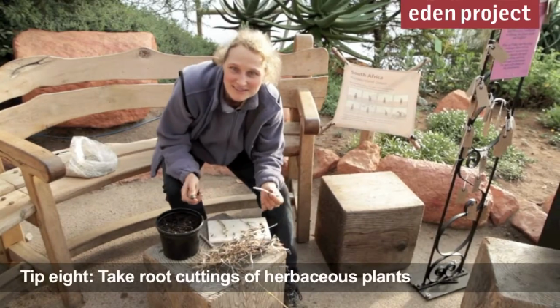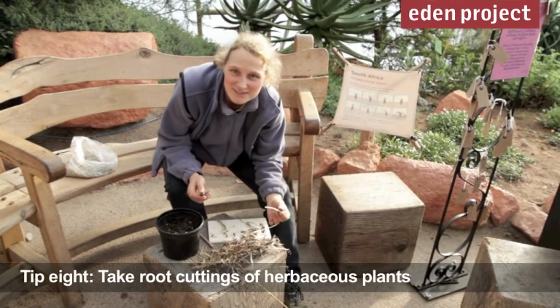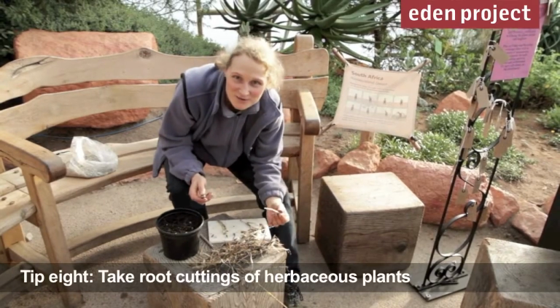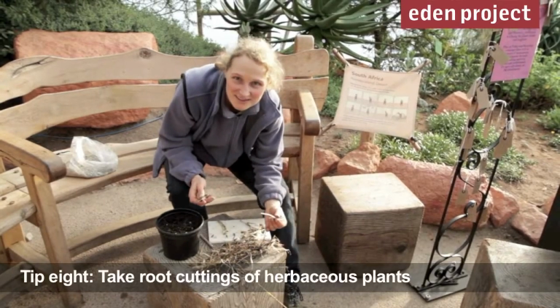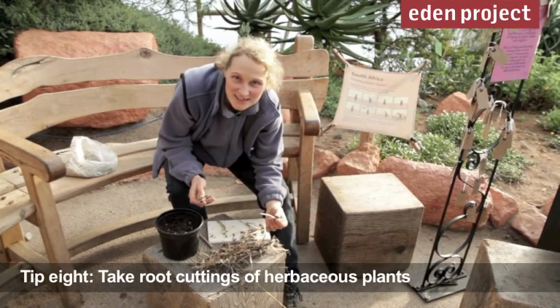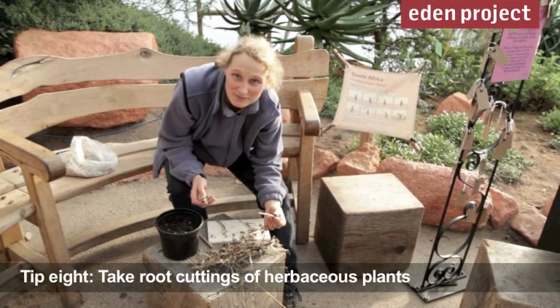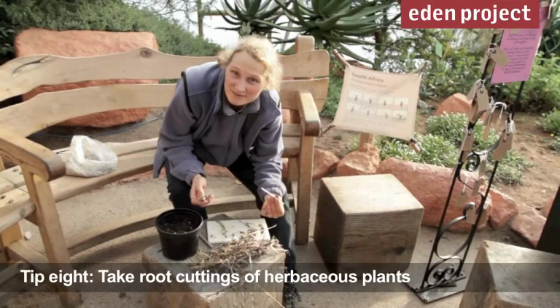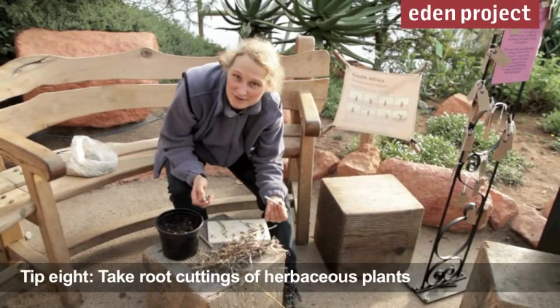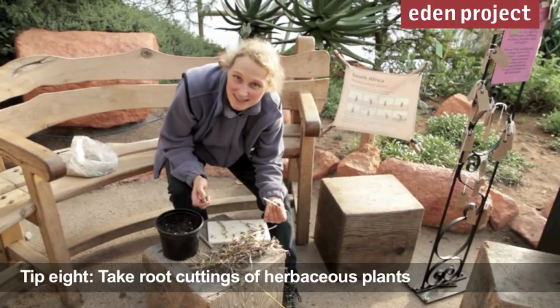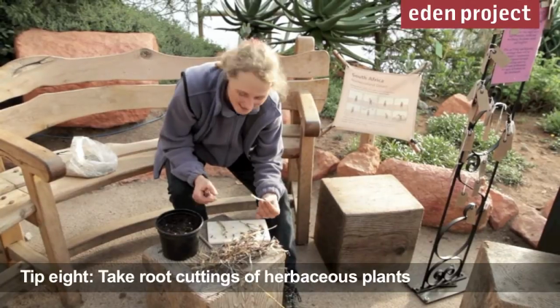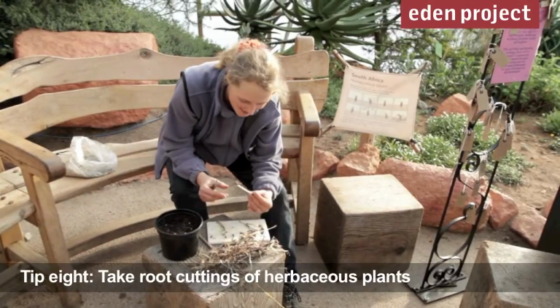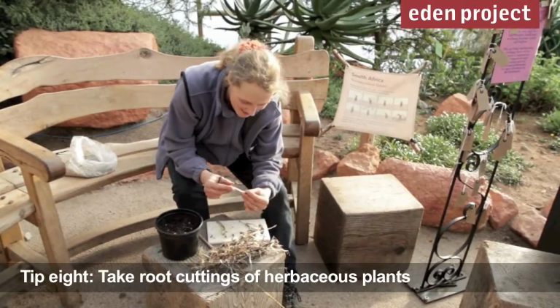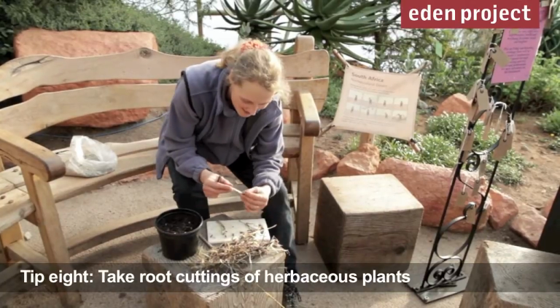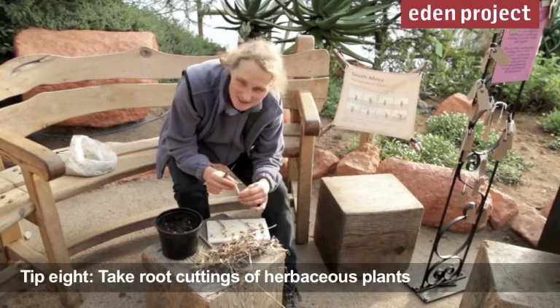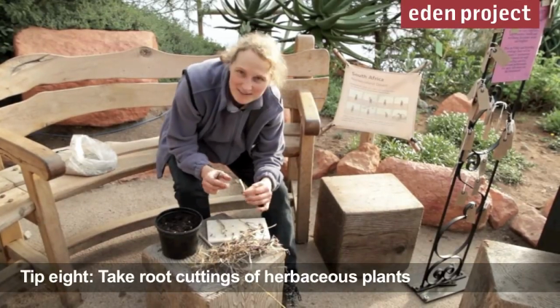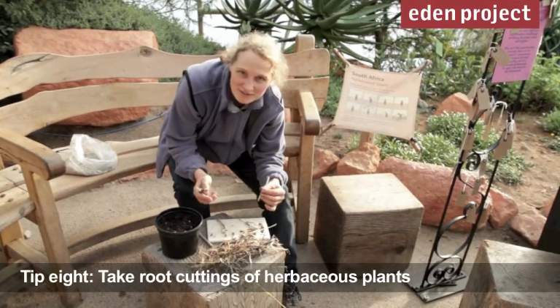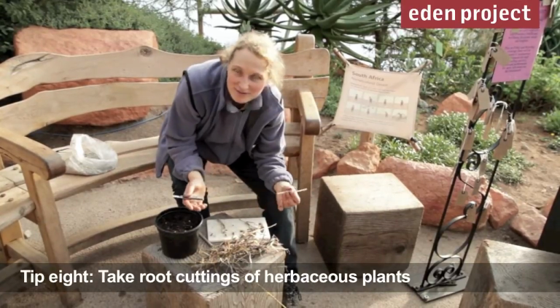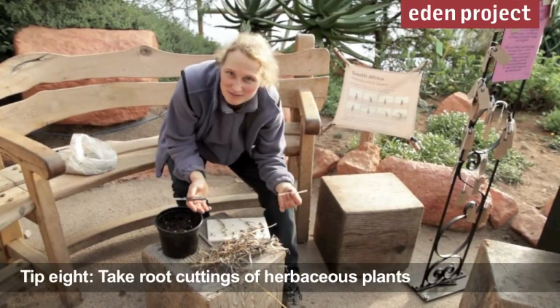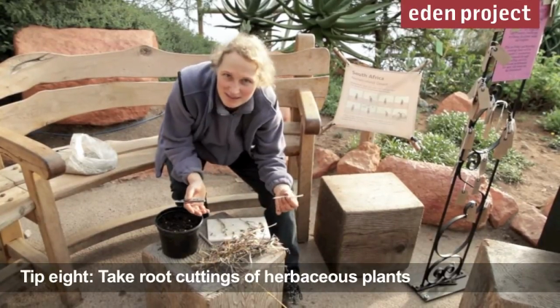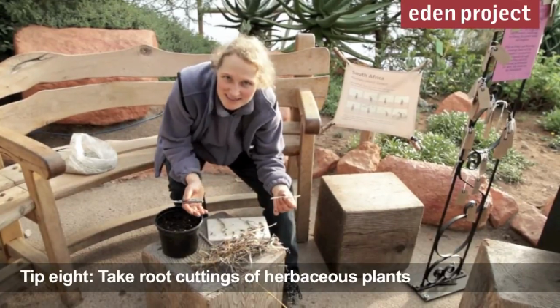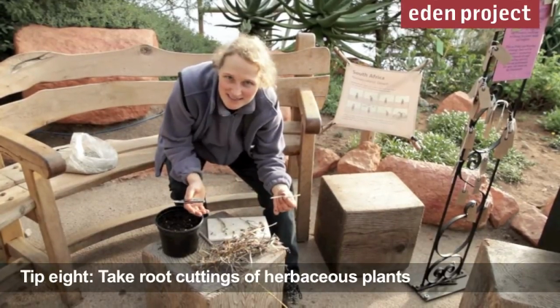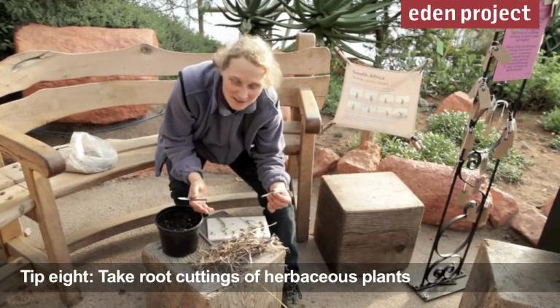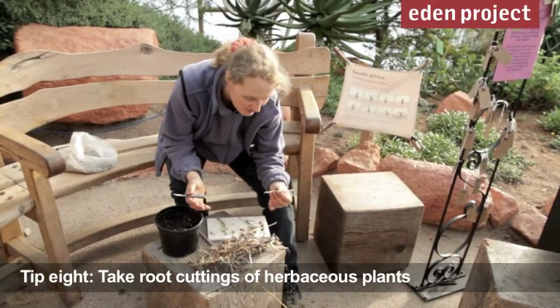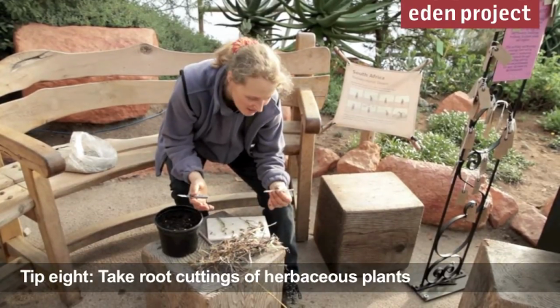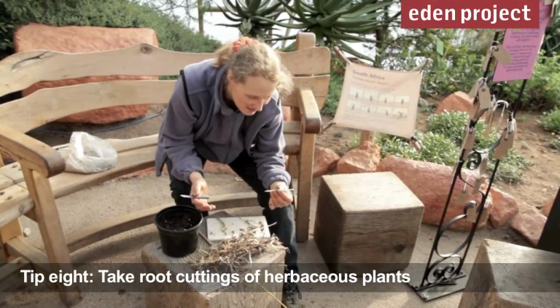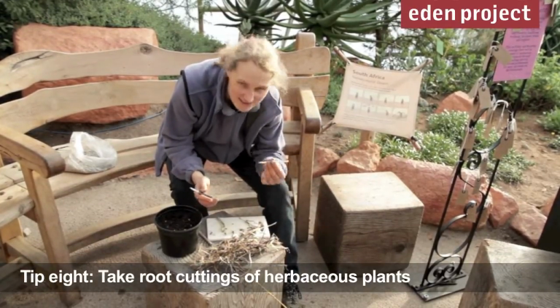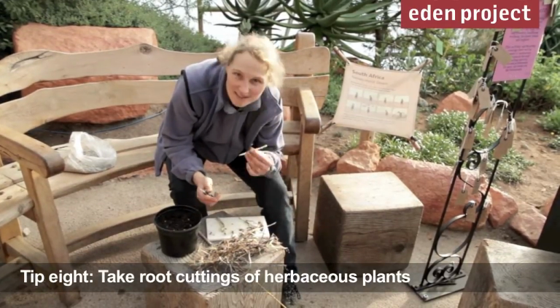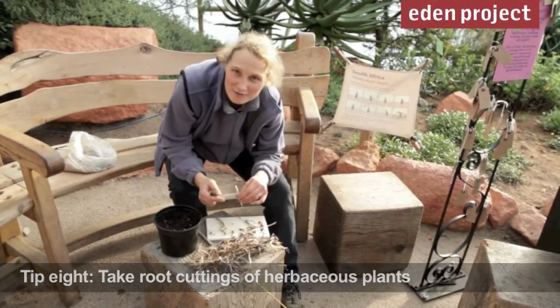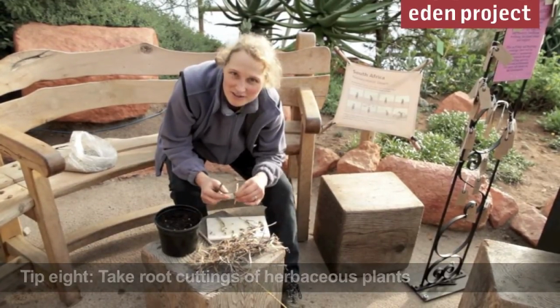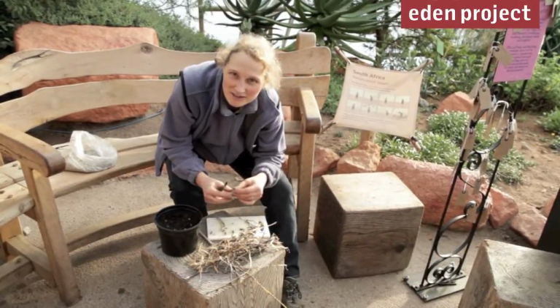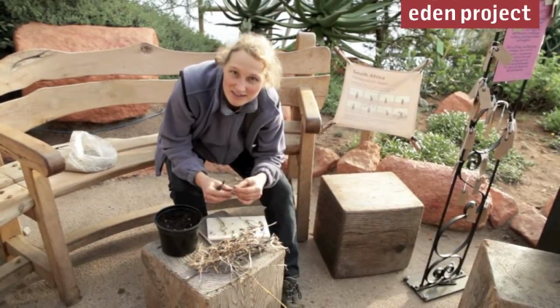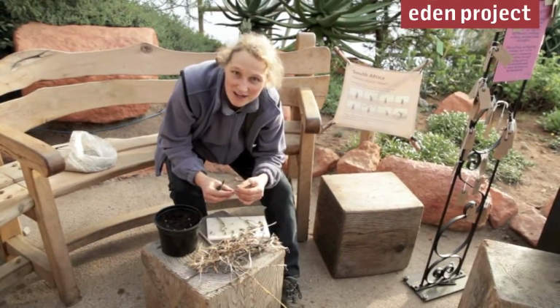Winter's also the time to take root cuttings. So if you're lifting plants outside or dividing things, why not give it a go?